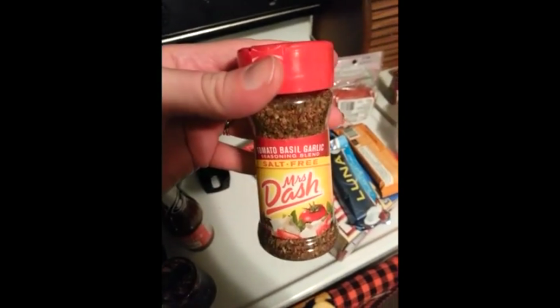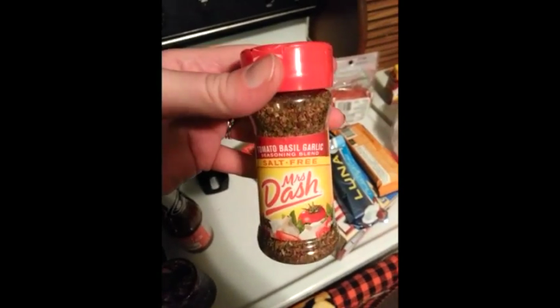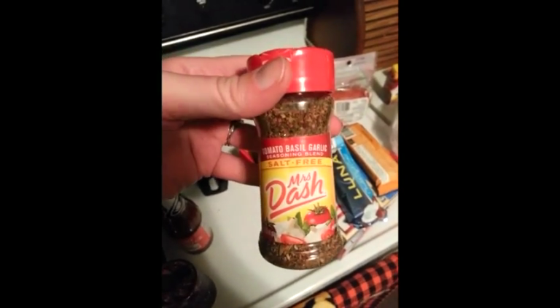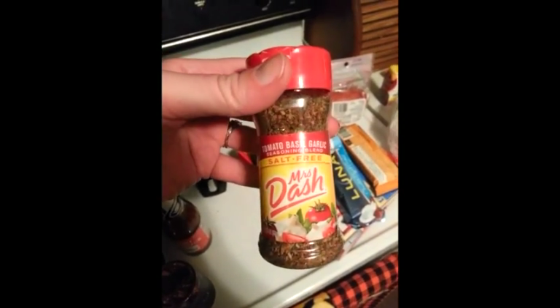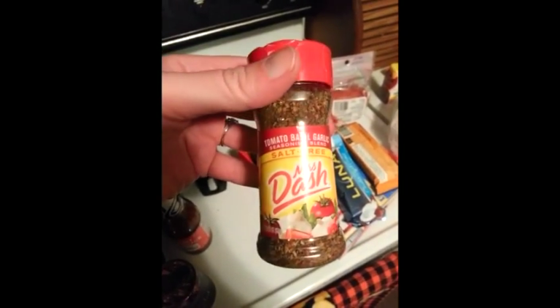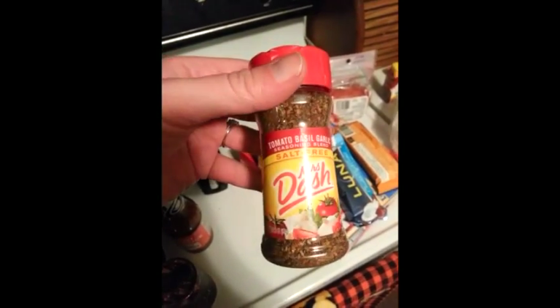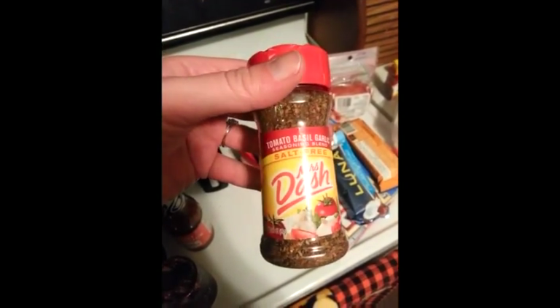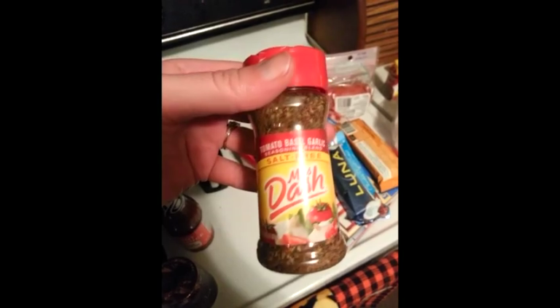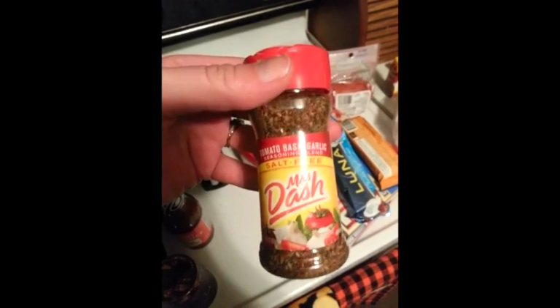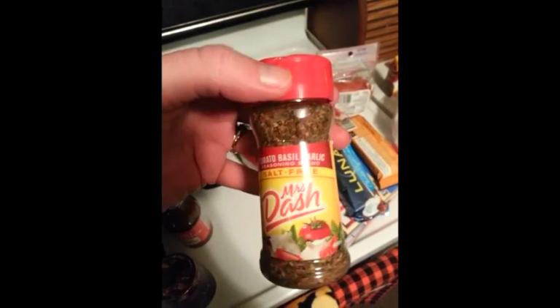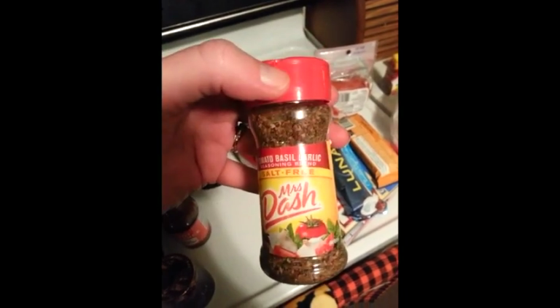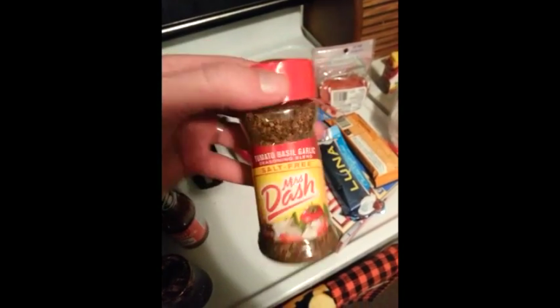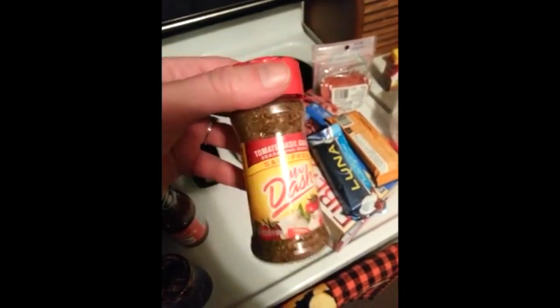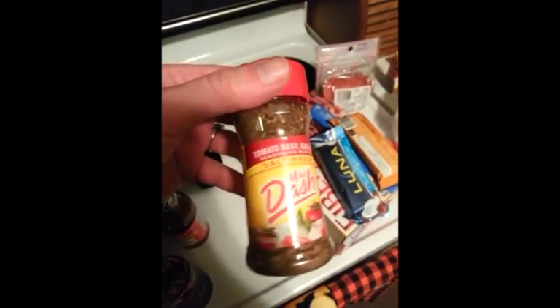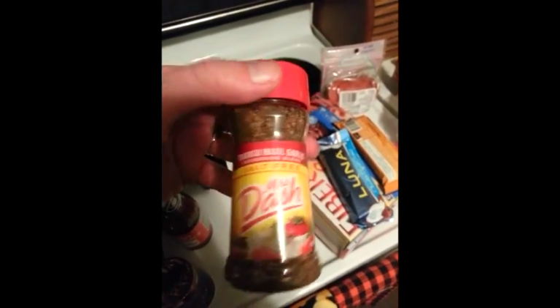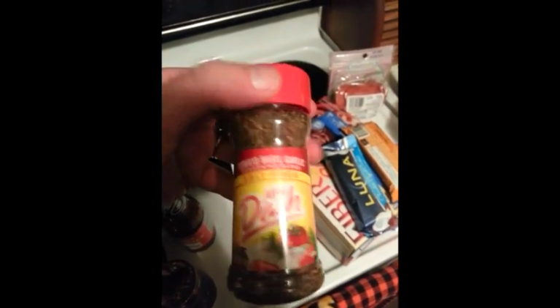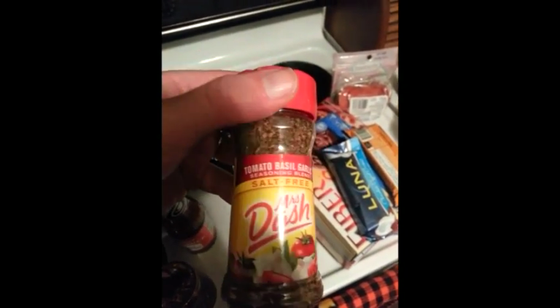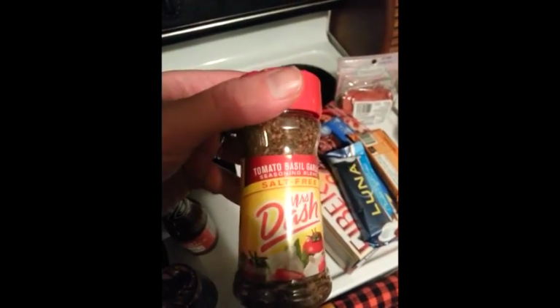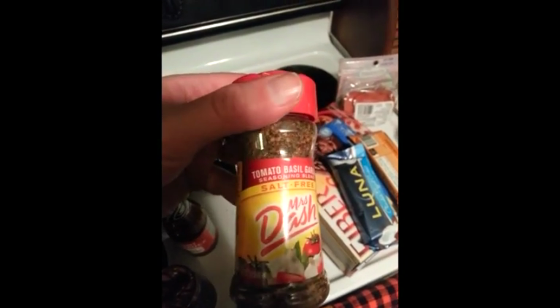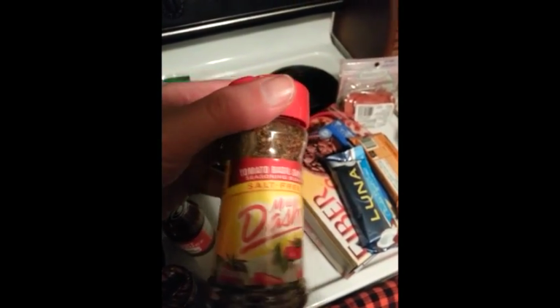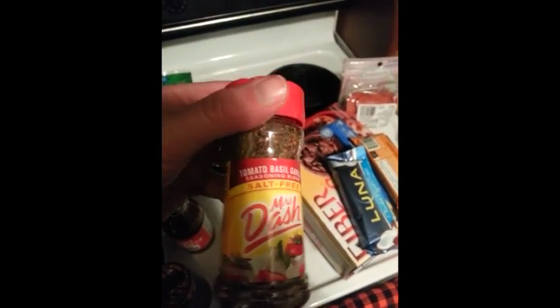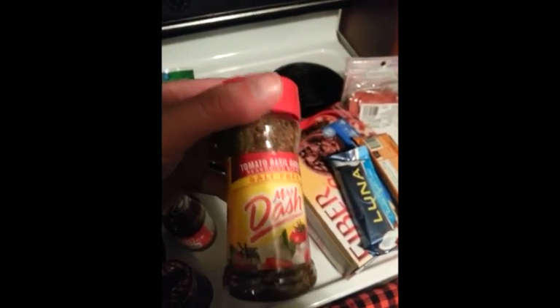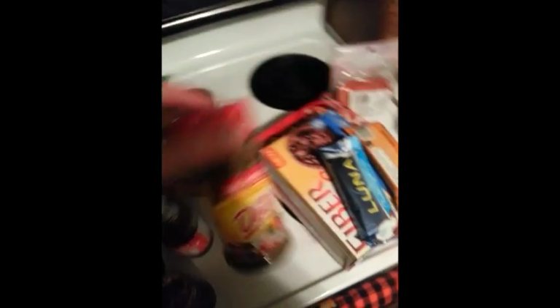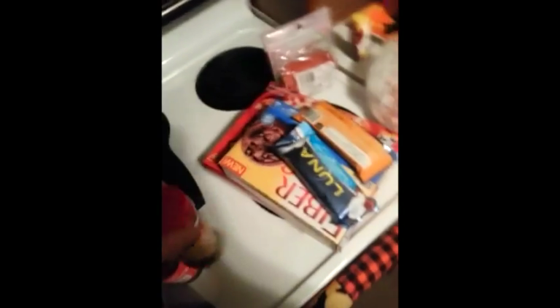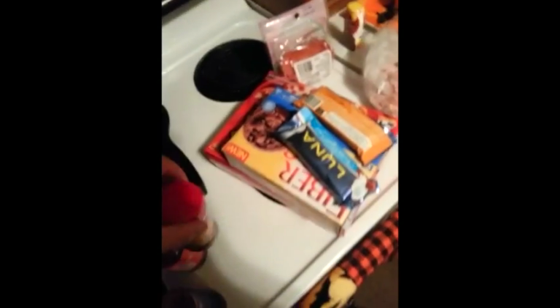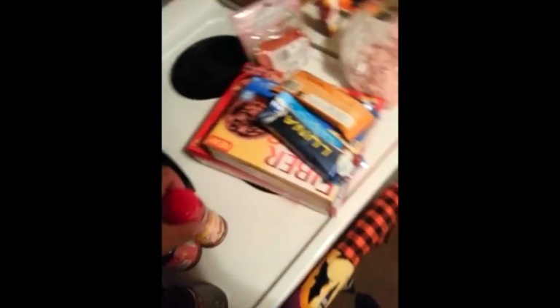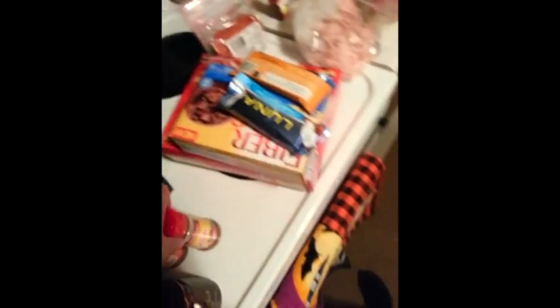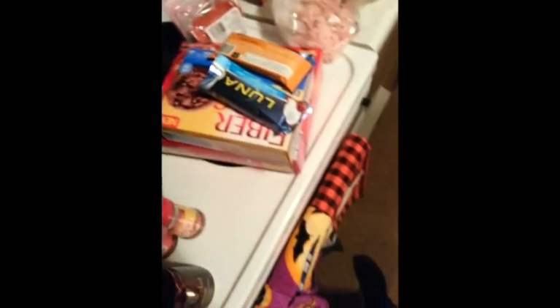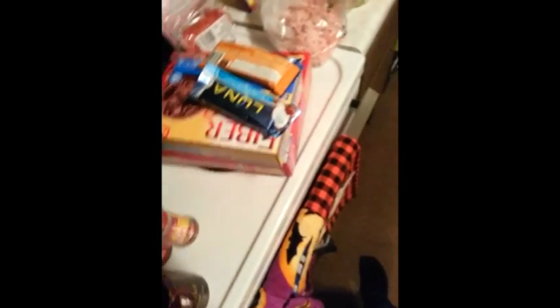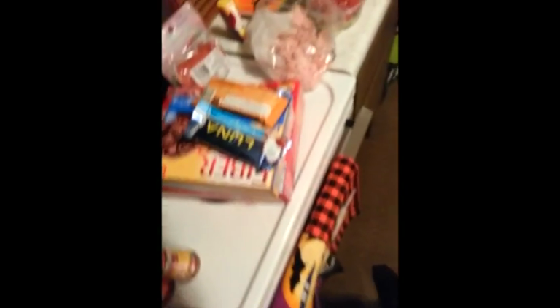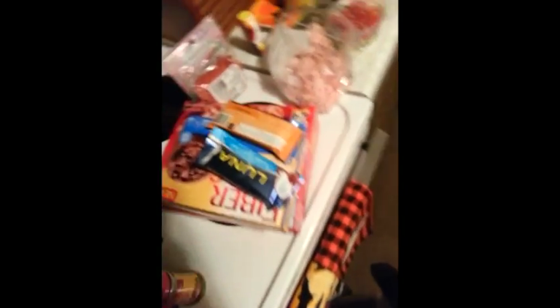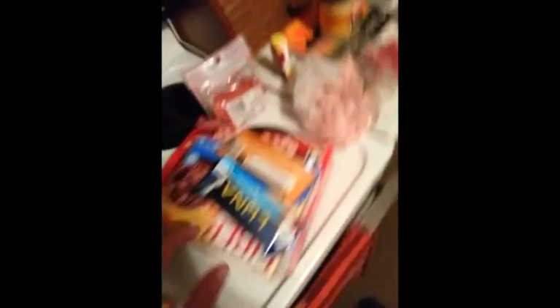Mrs. Dash — tomato basil garlic. That sold me right there. Anything tomato and basil, I'm sold.